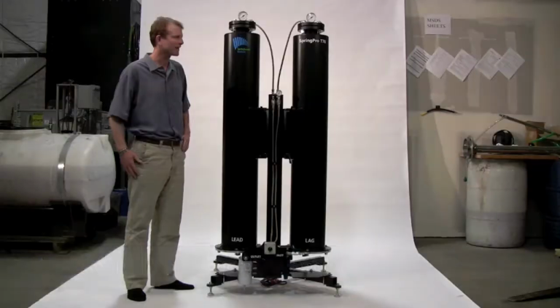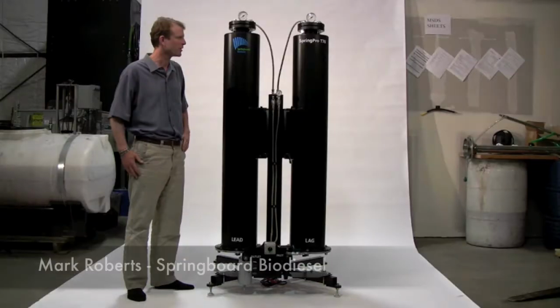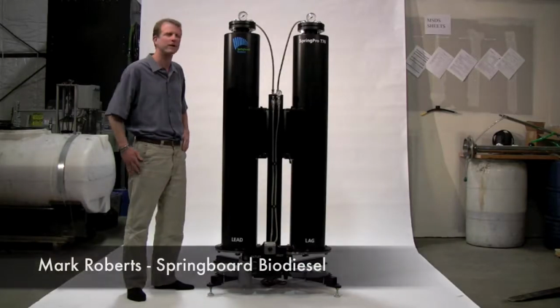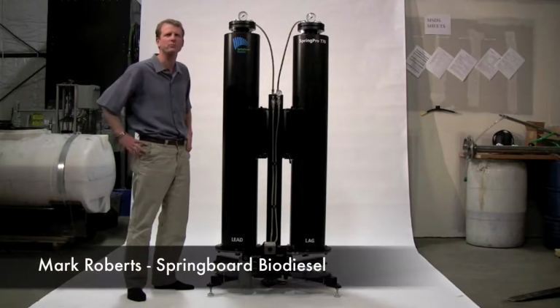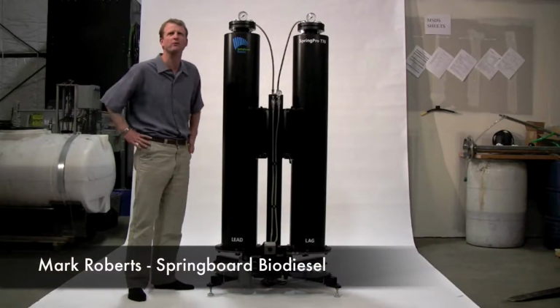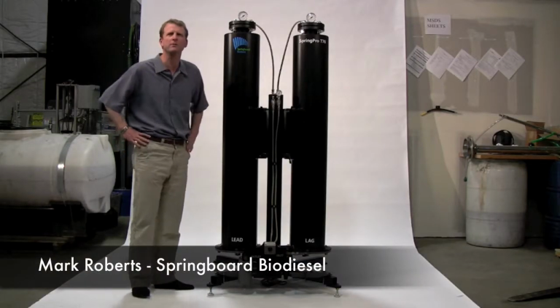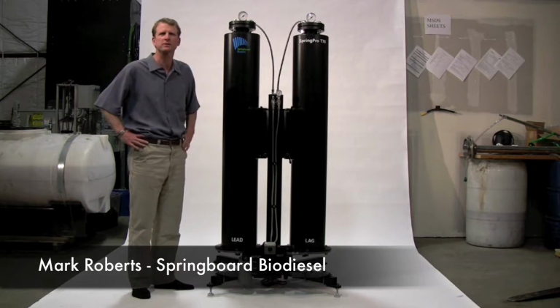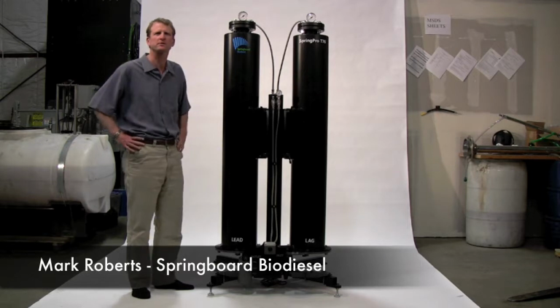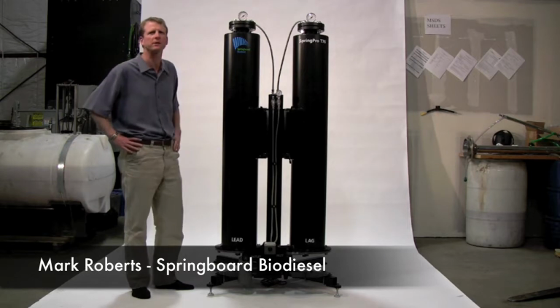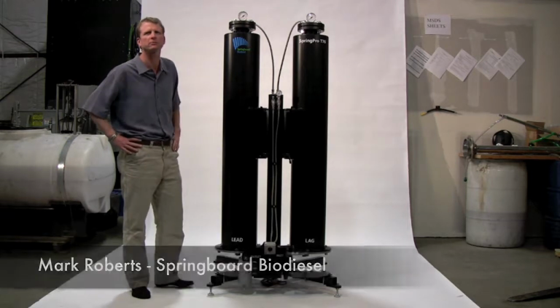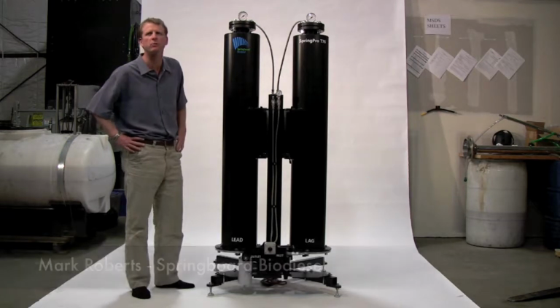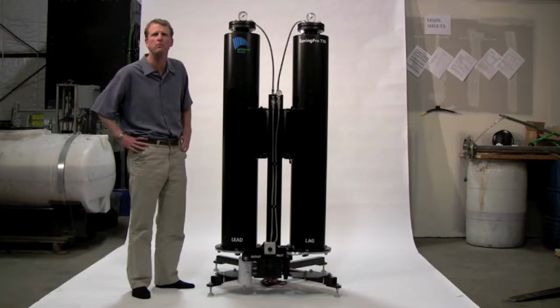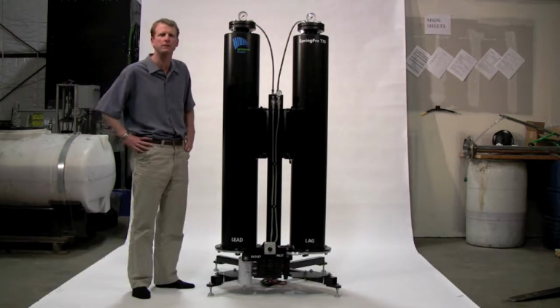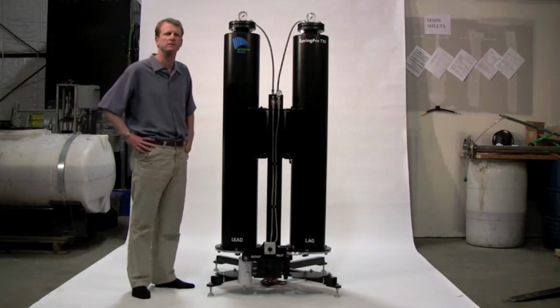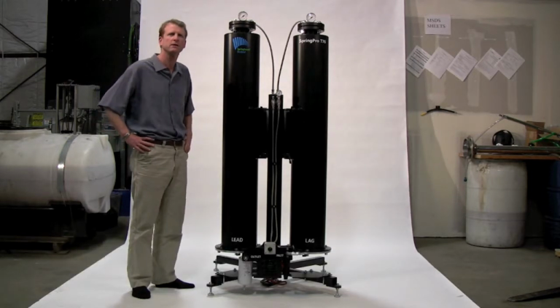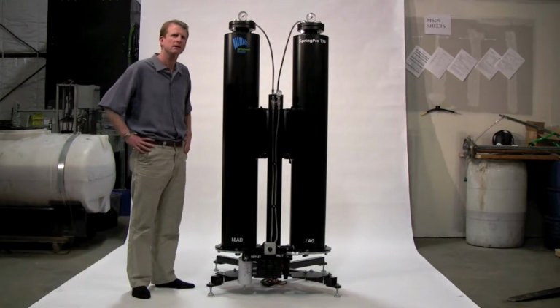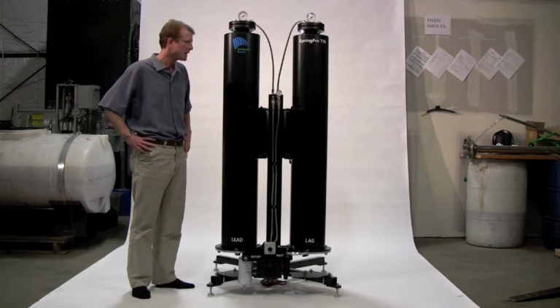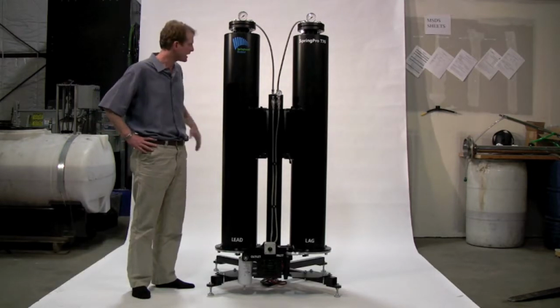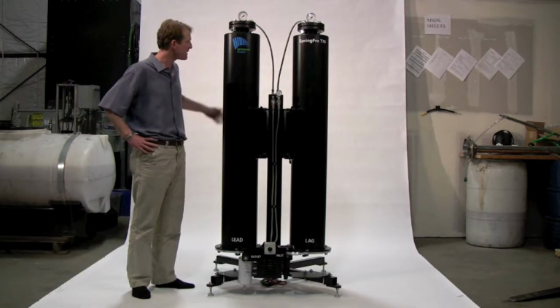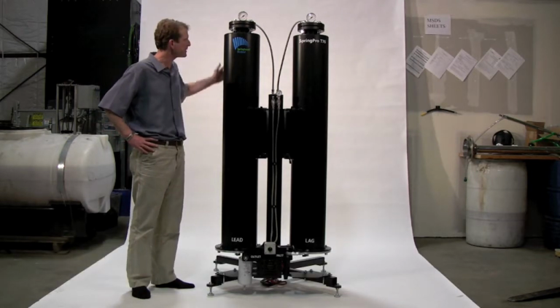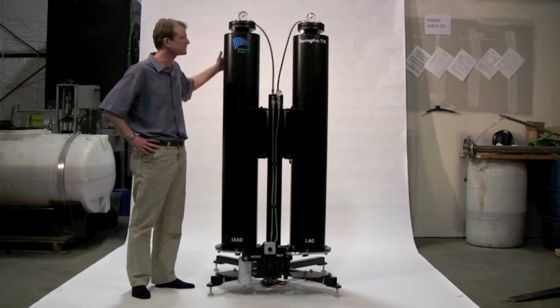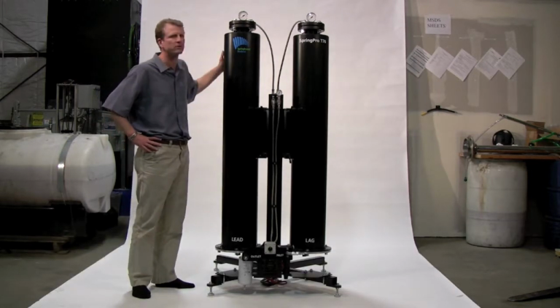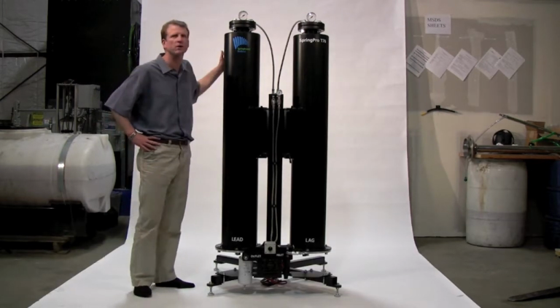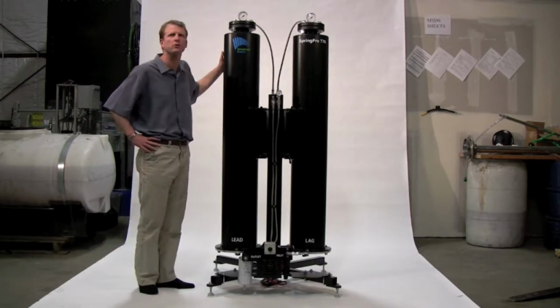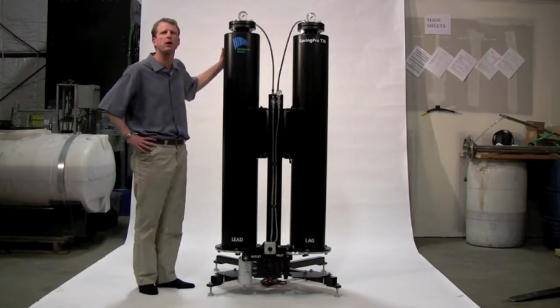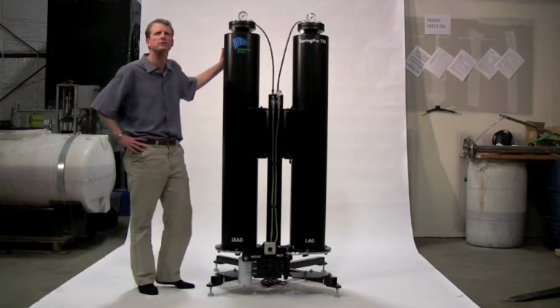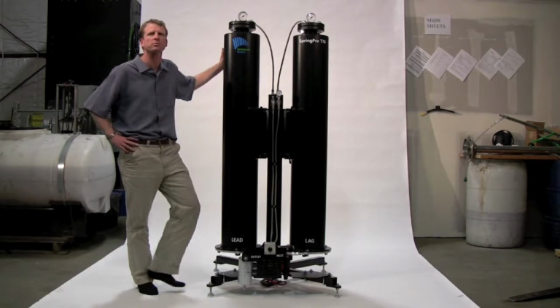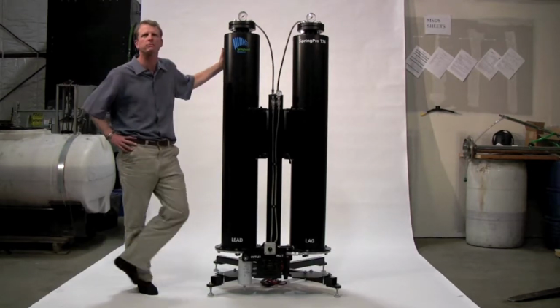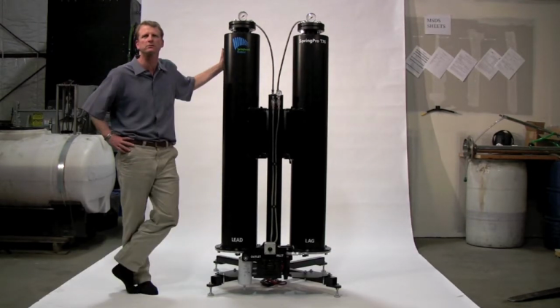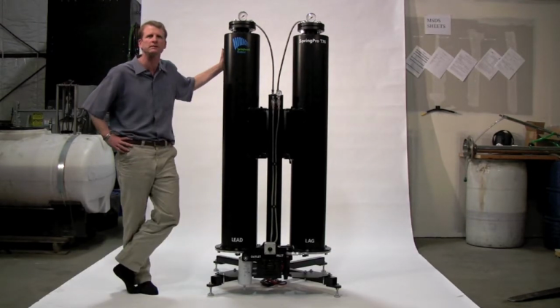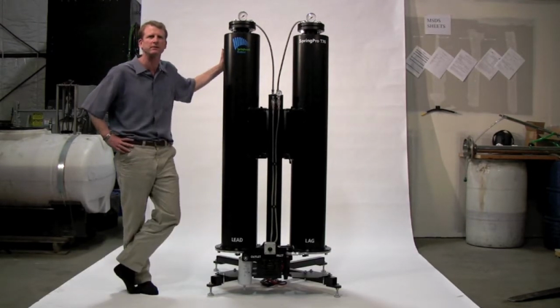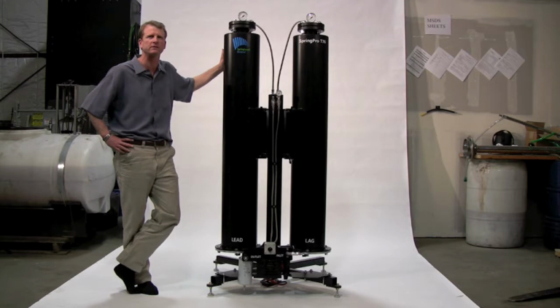Hello, my name is Mark Roberts. I'm the CEO of Springpro Biodiesel, and I'm happy to introduce our new product, the Springpro T76.